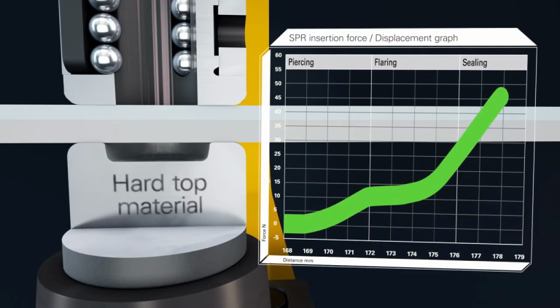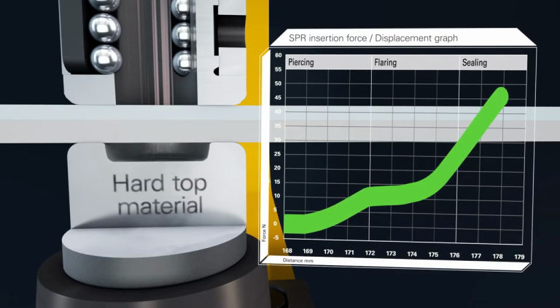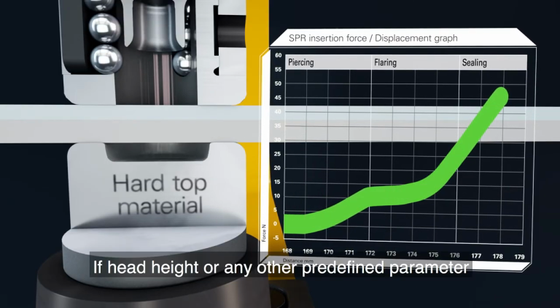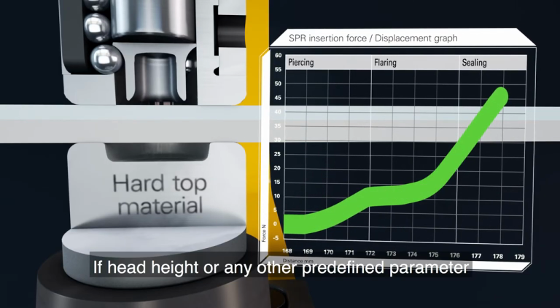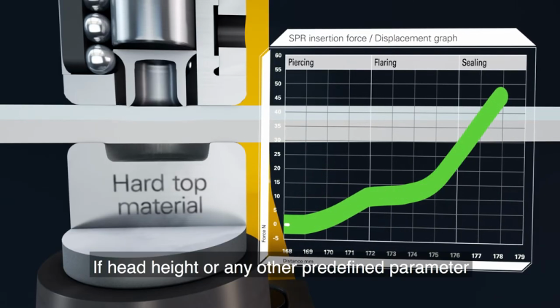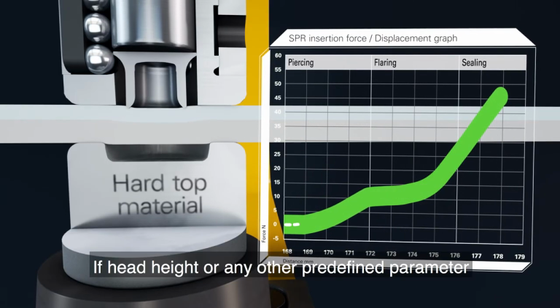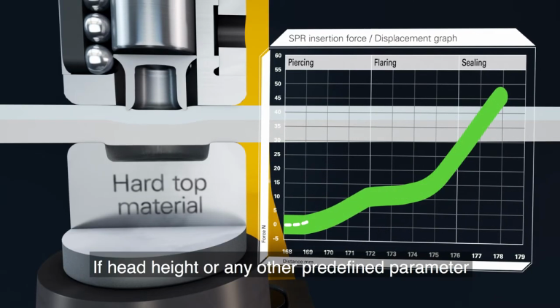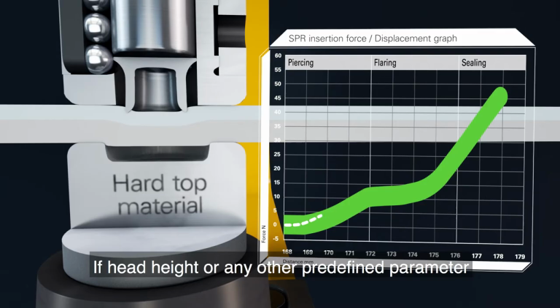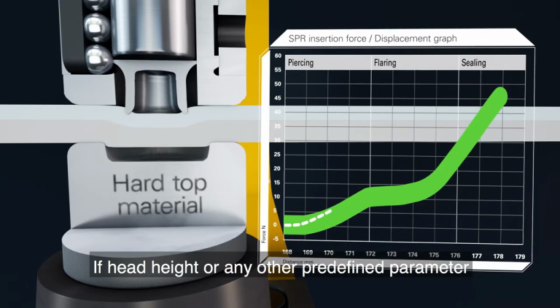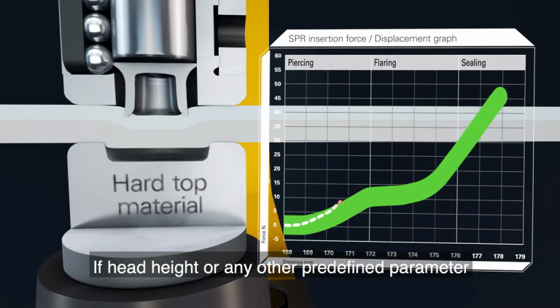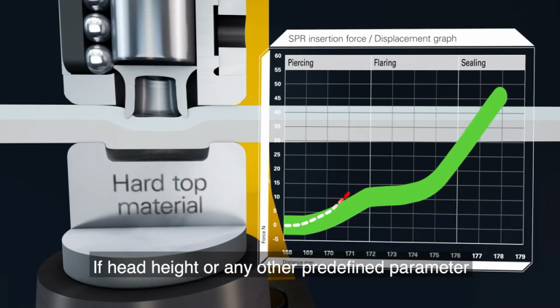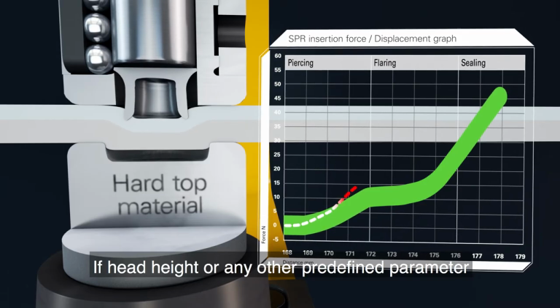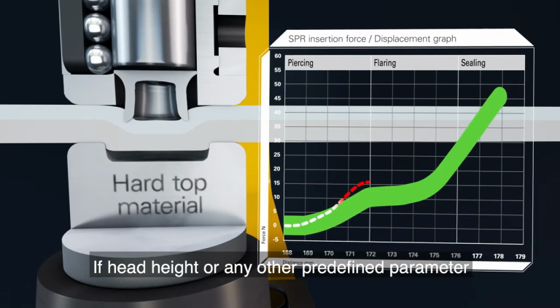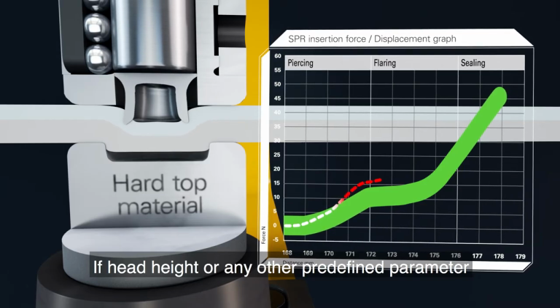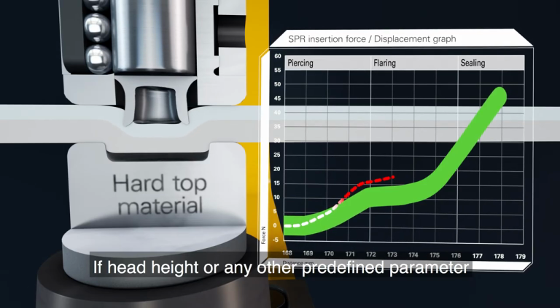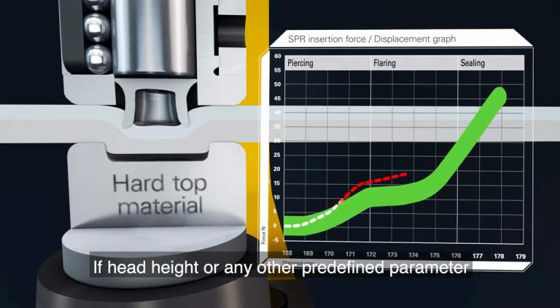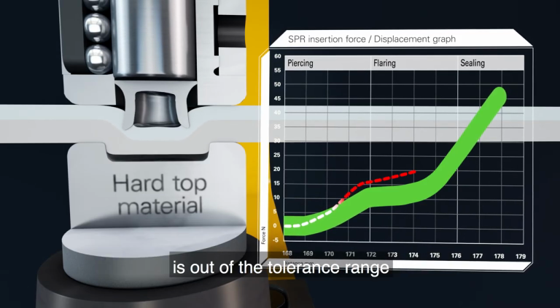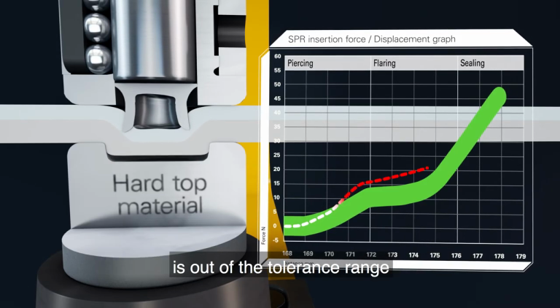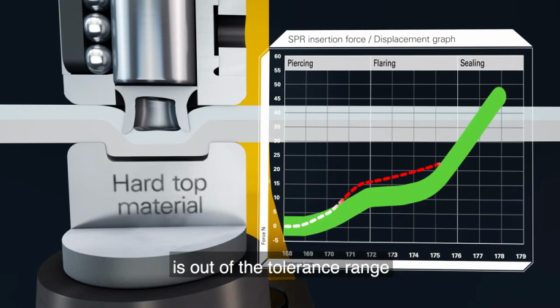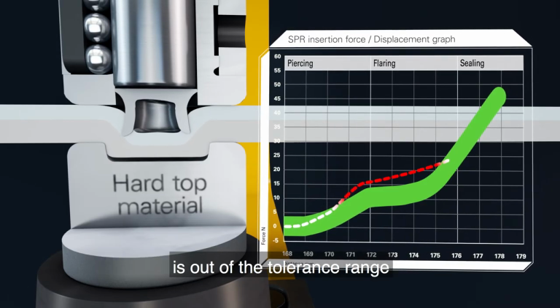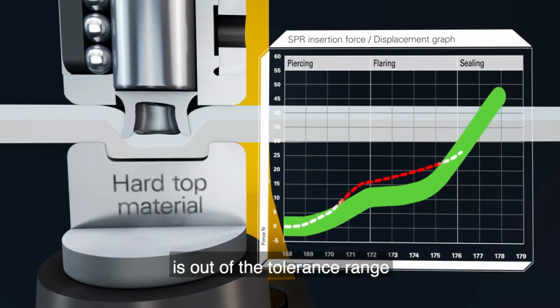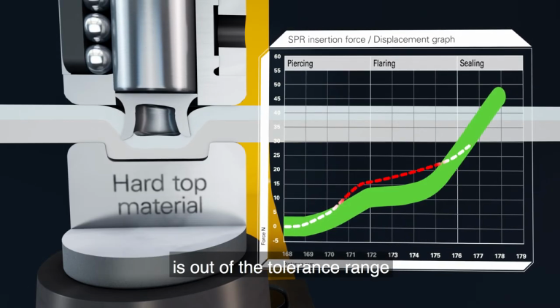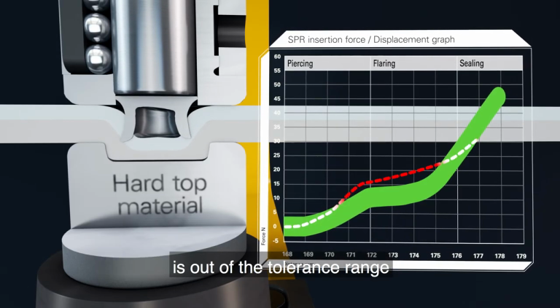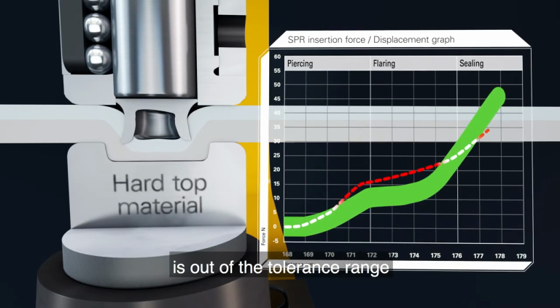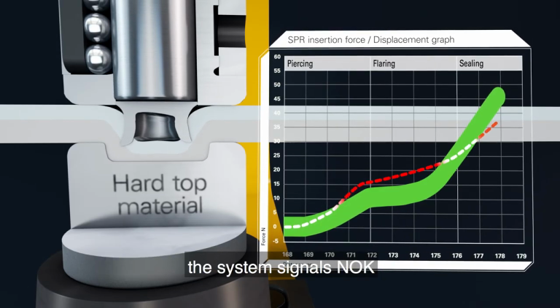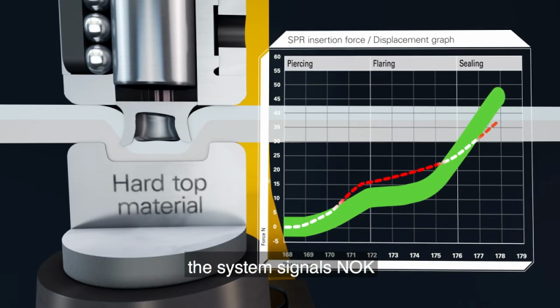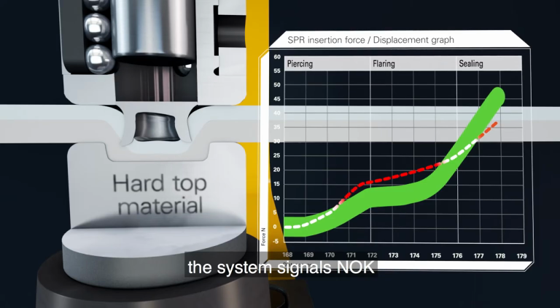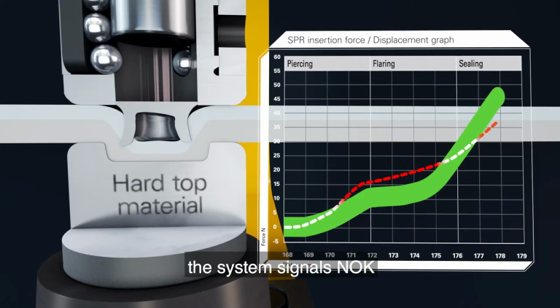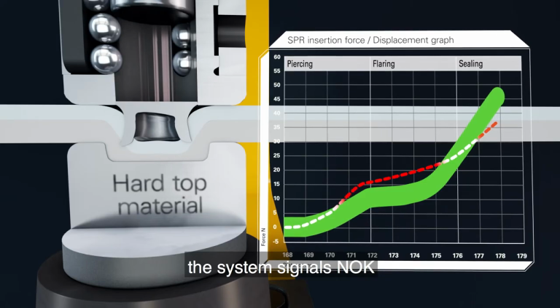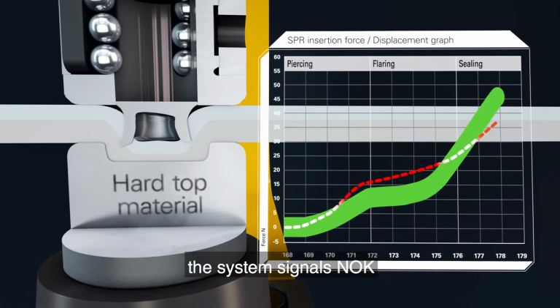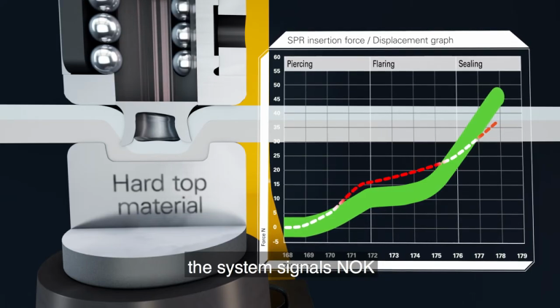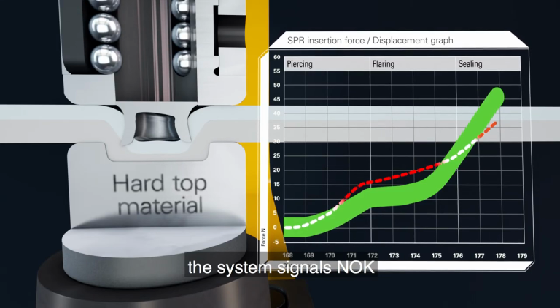If head height or any other predefined parameter is out of the tolerance range, the system signals not okay.